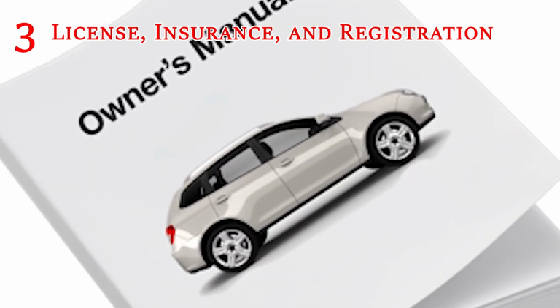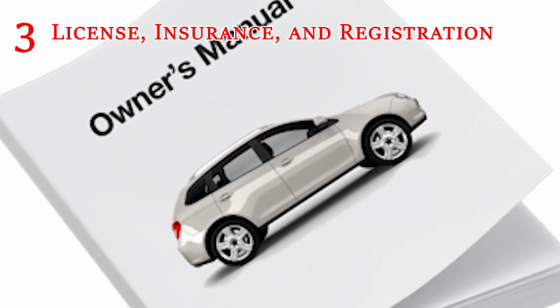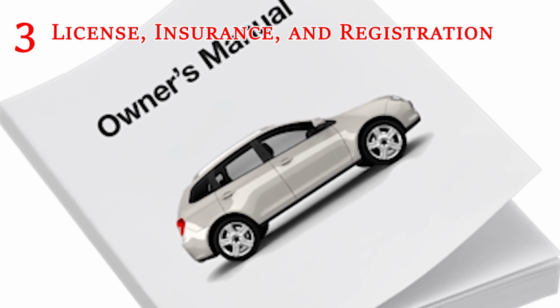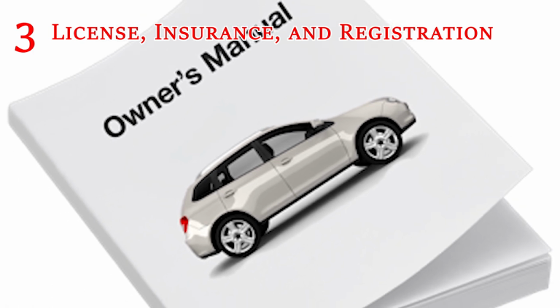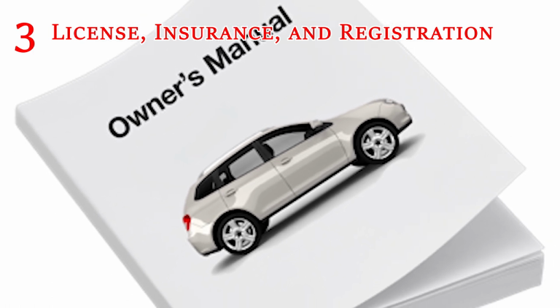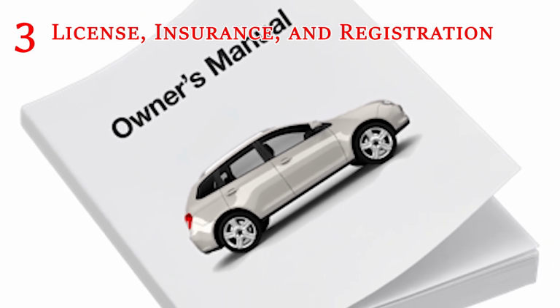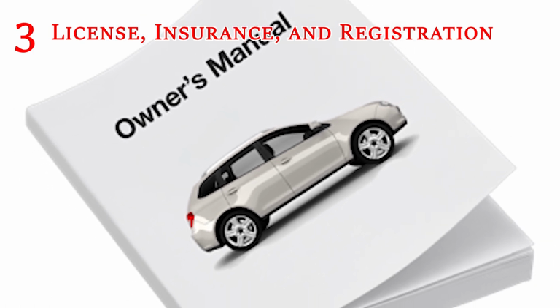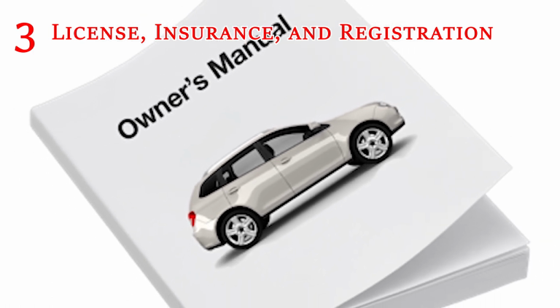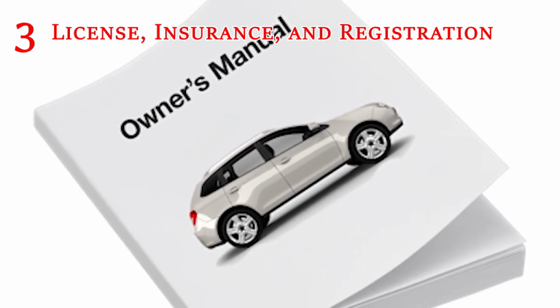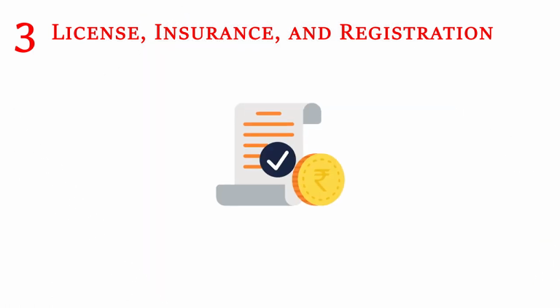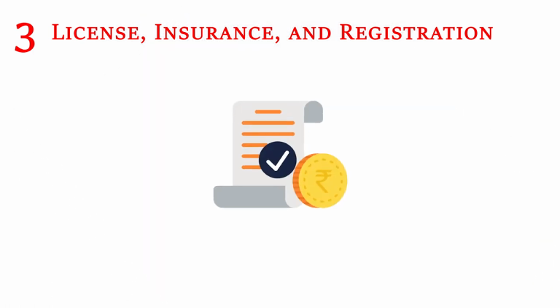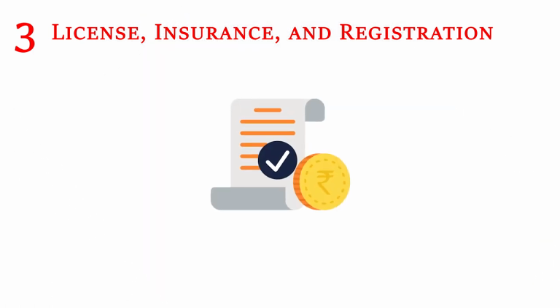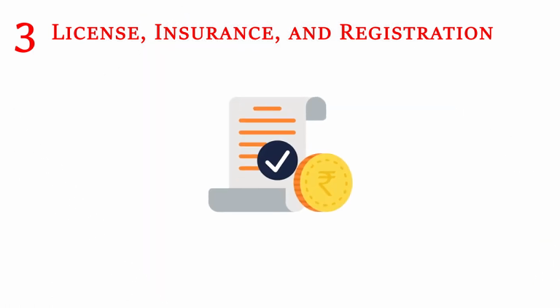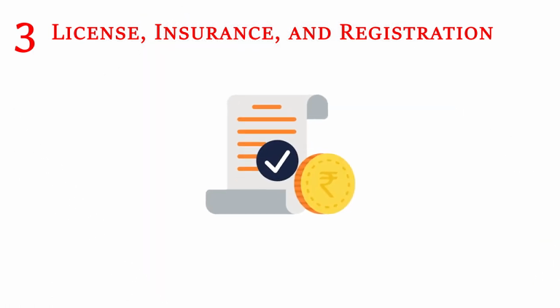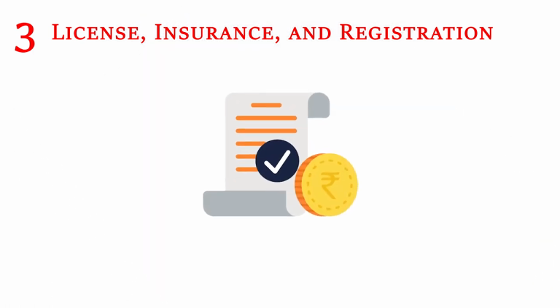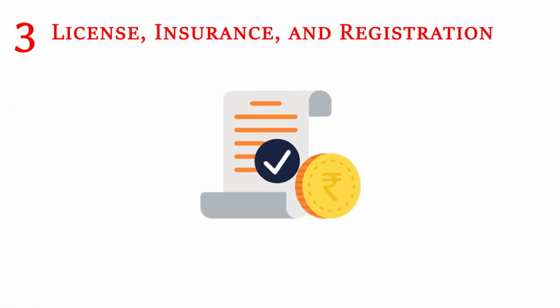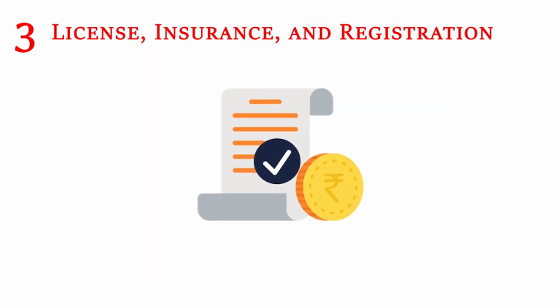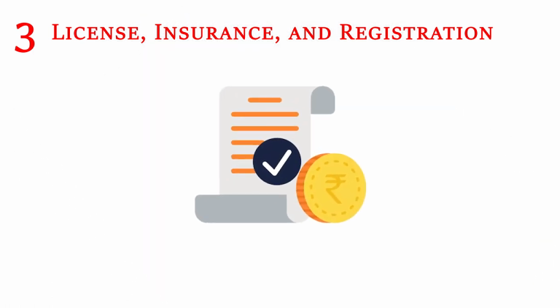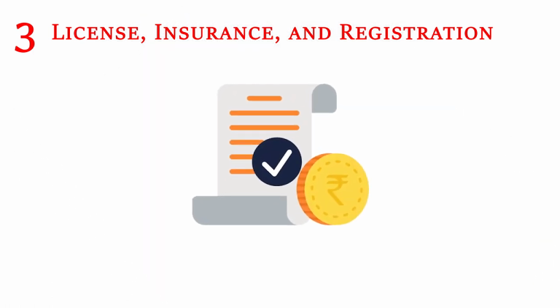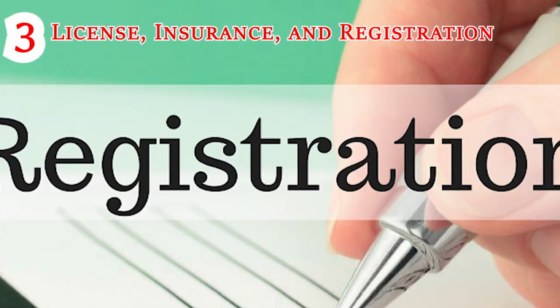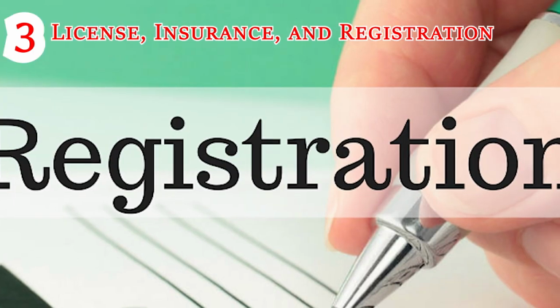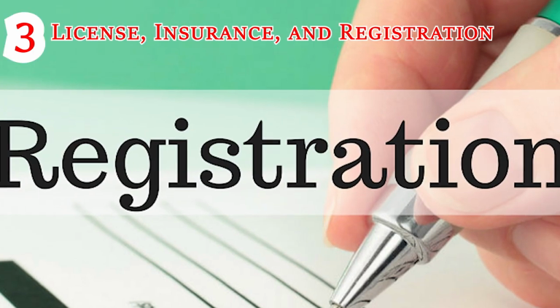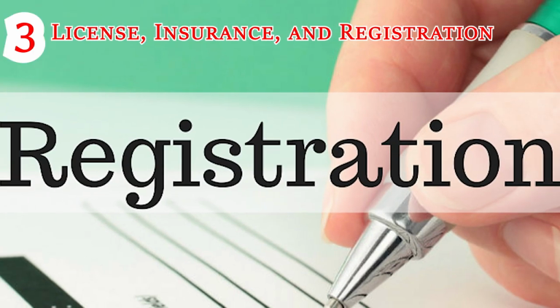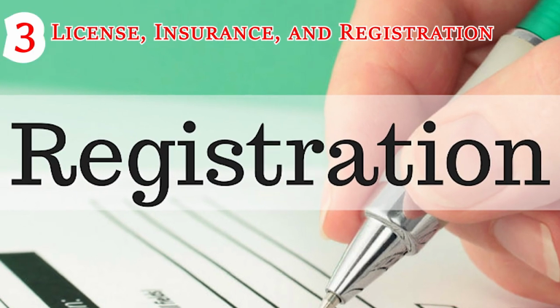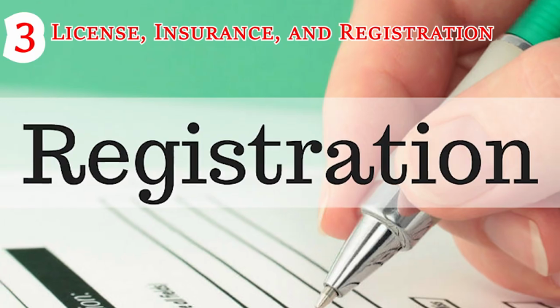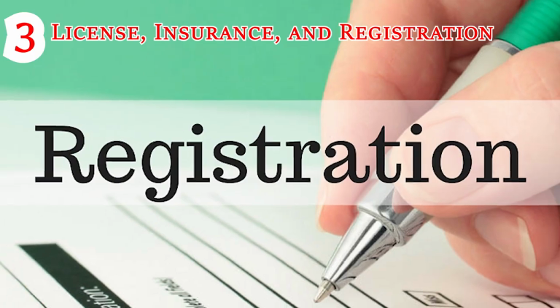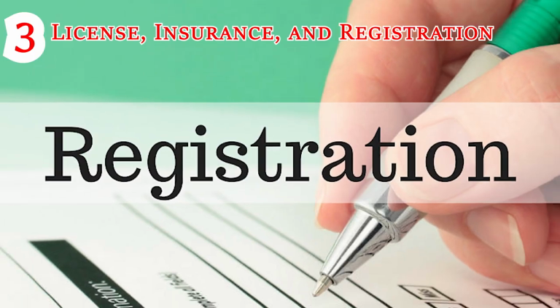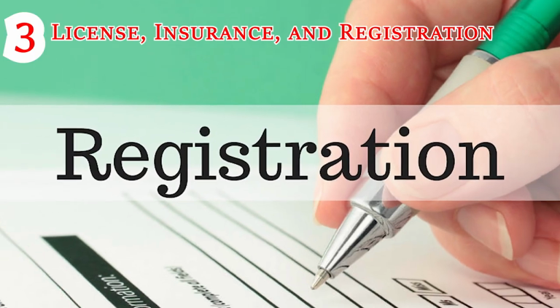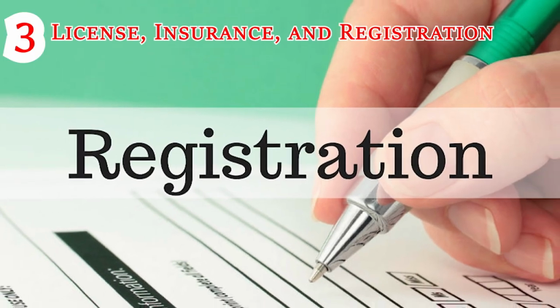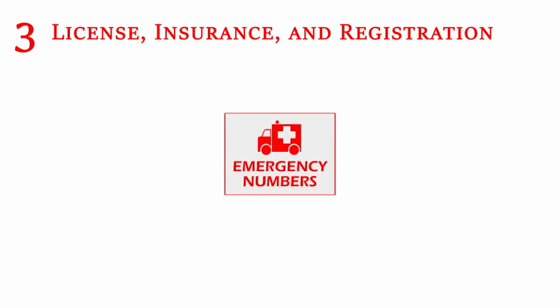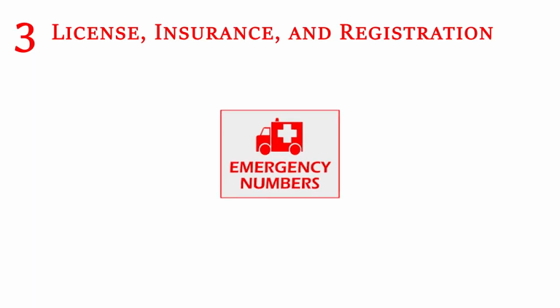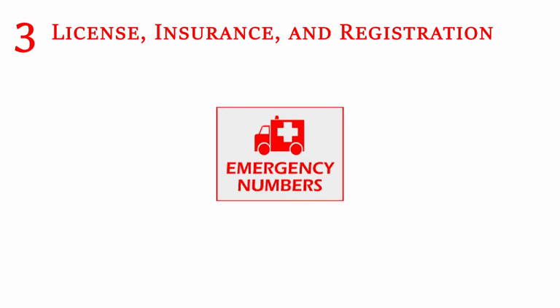Keep all your important car documents in a file folder in the glove box. It should include your owner's manual, car maintenance receipts, registration, insurance, and emergency contact information.